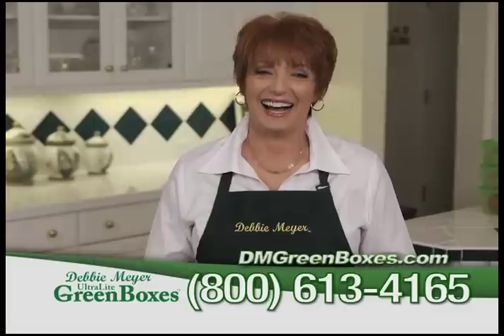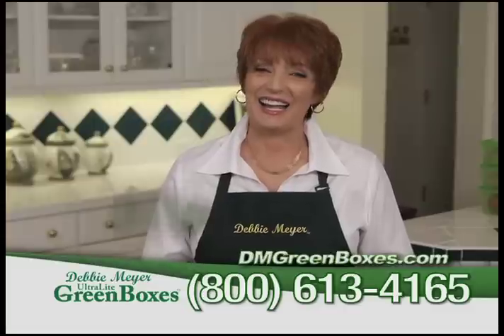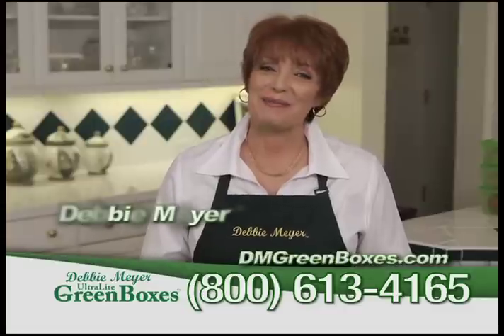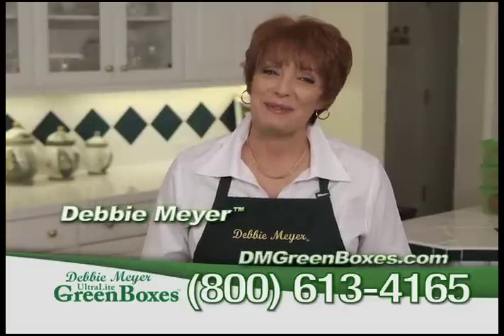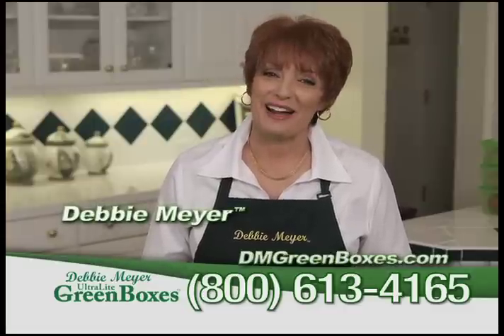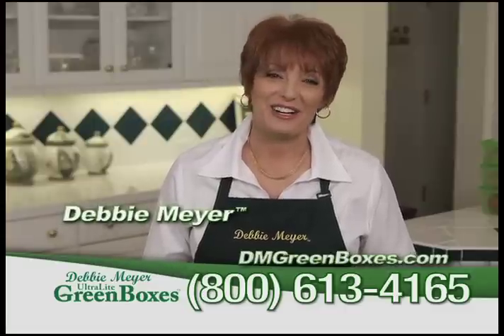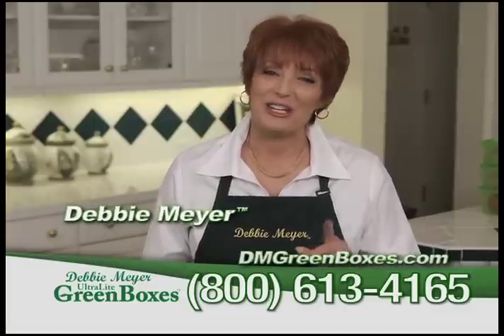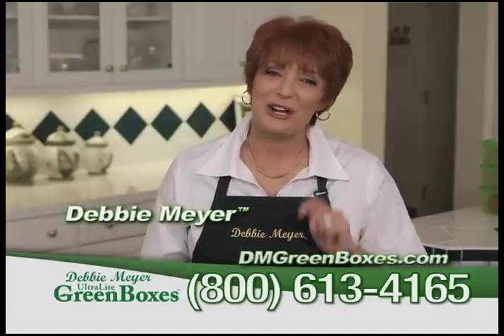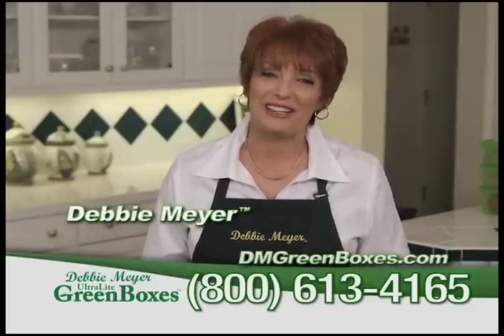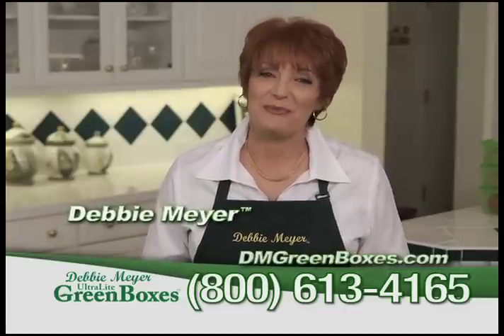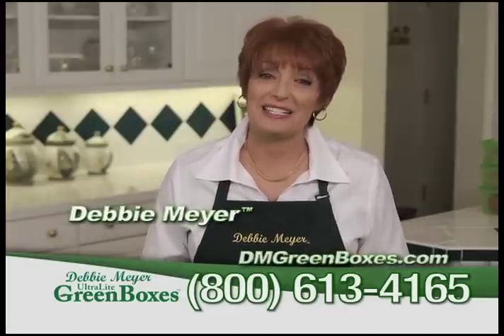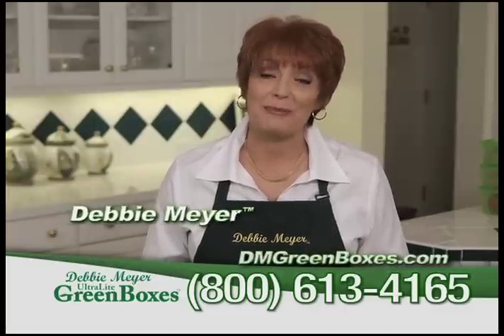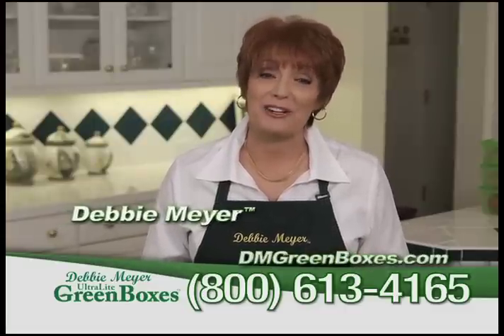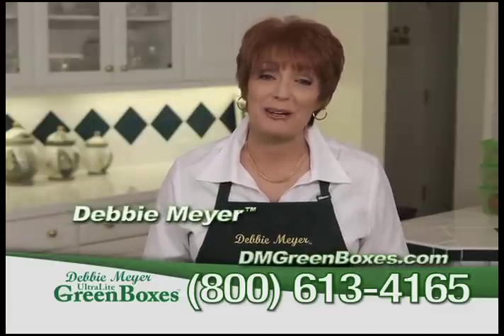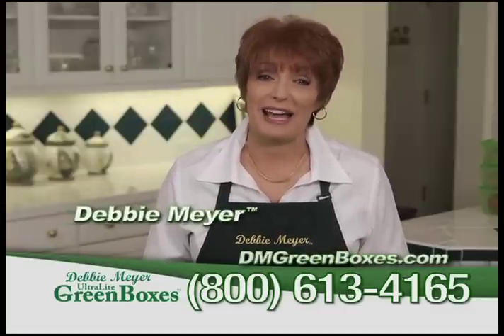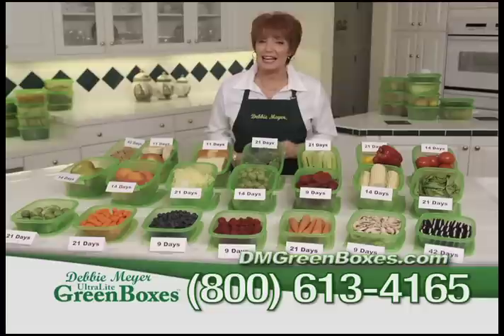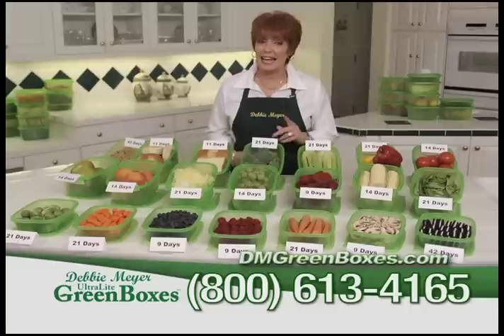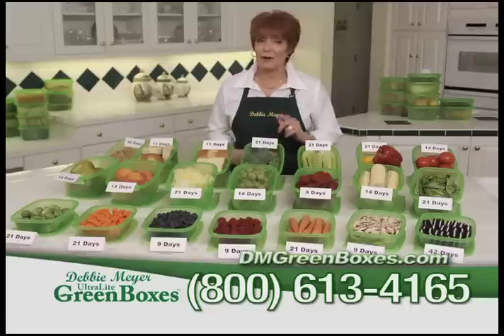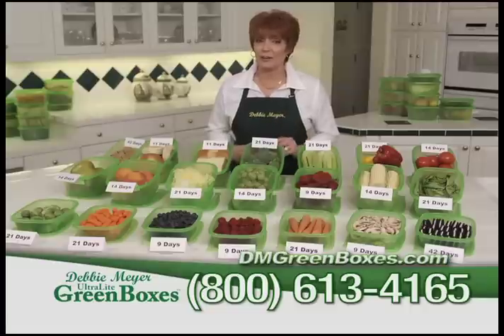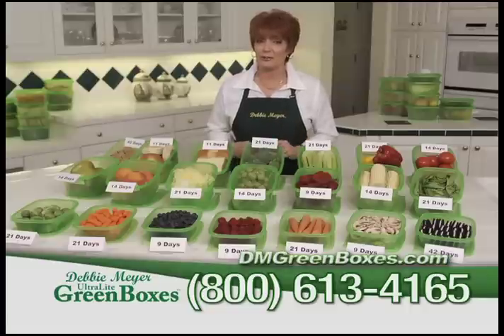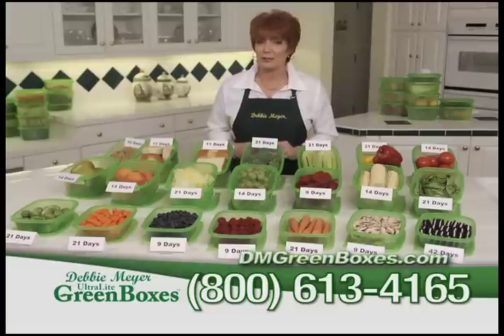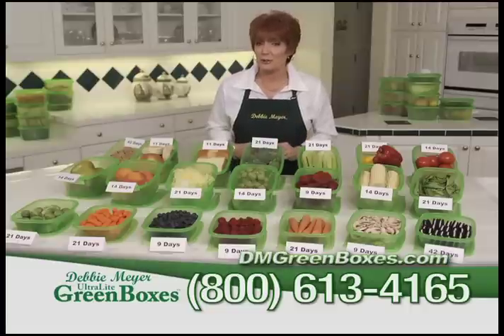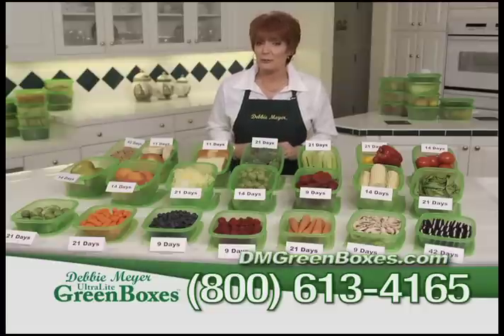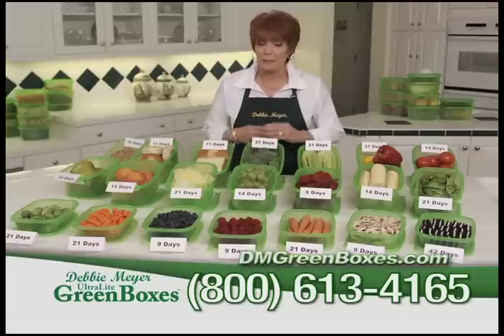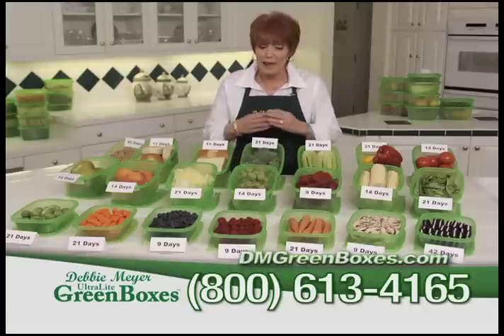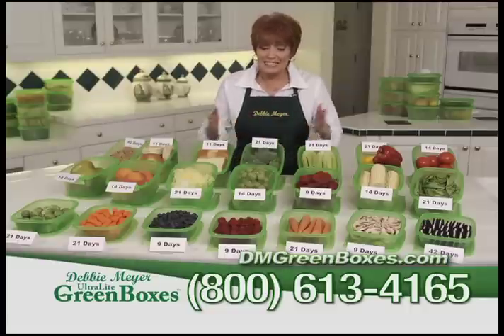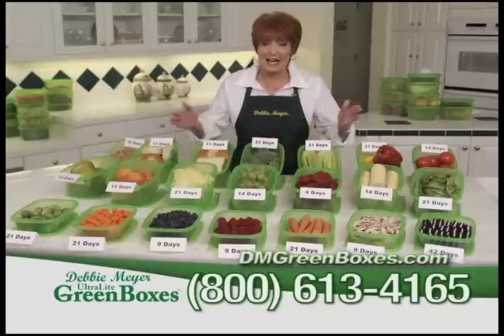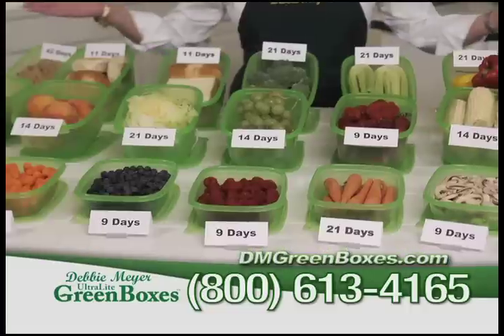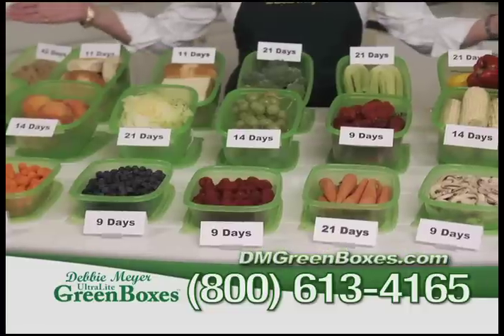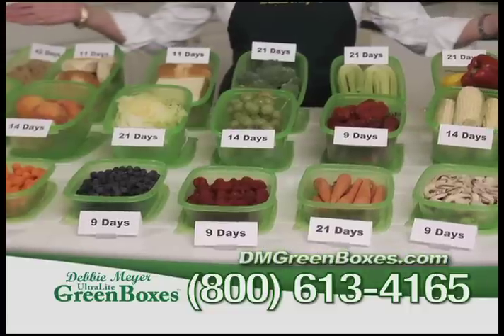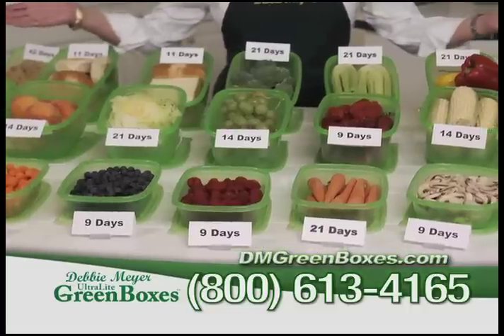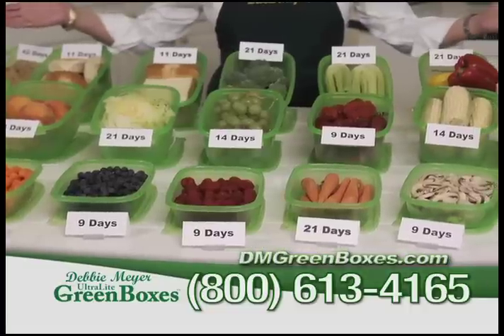Hi, I'm Debbie Meyer. You know and love my Debbie Meyer green bags. Now I want to introduce you to my amazing ultralight green boxes.